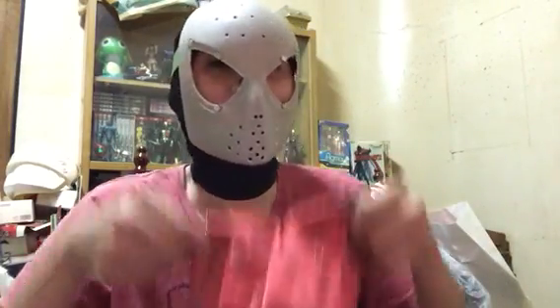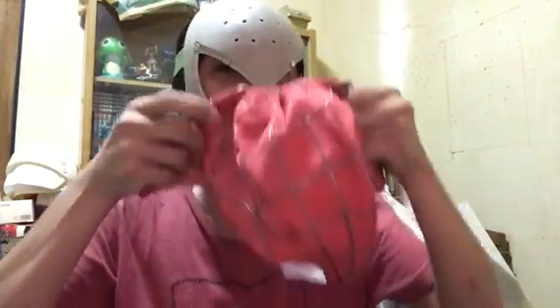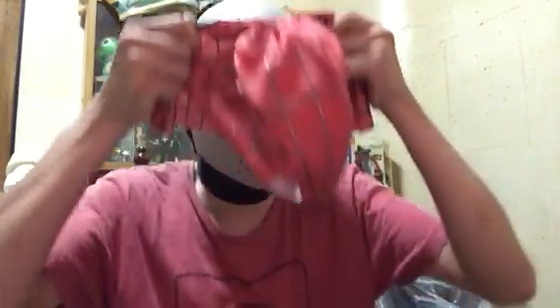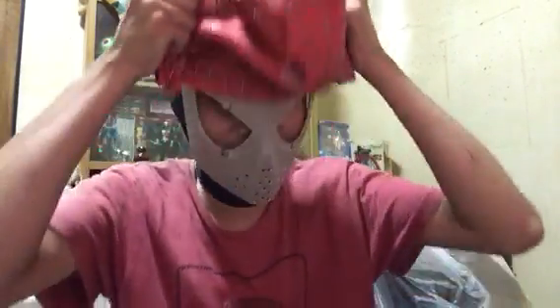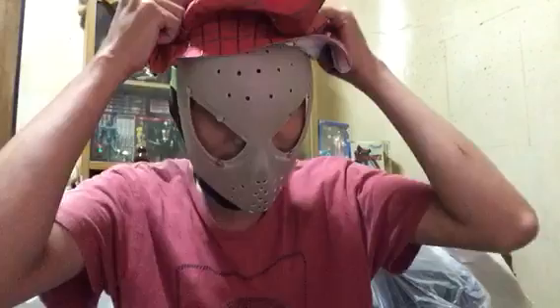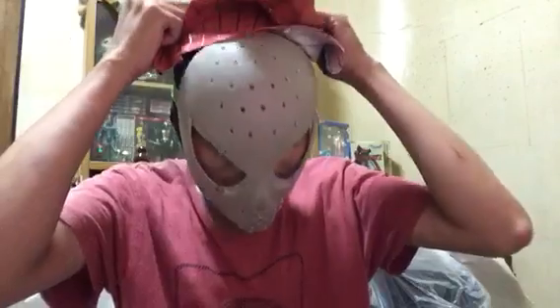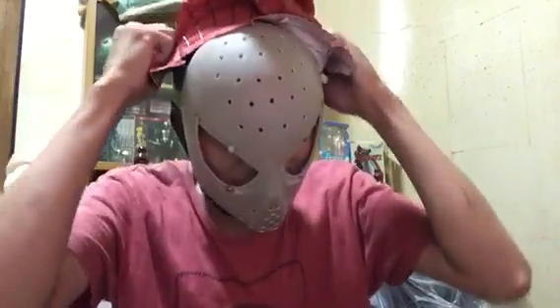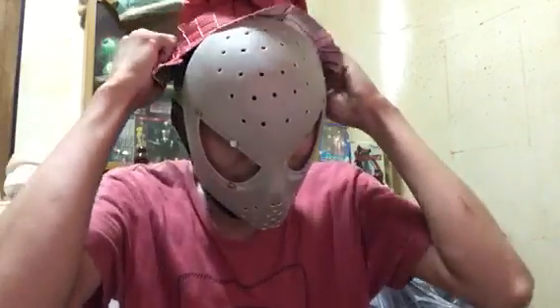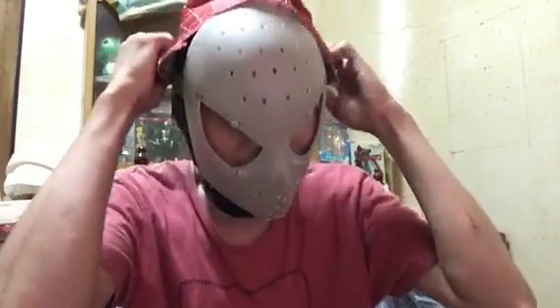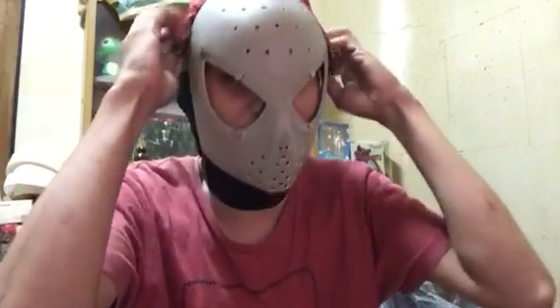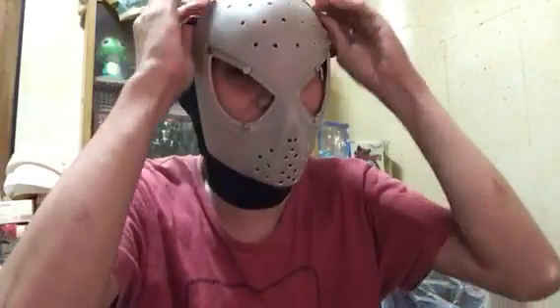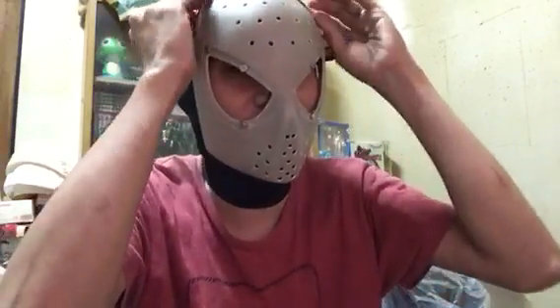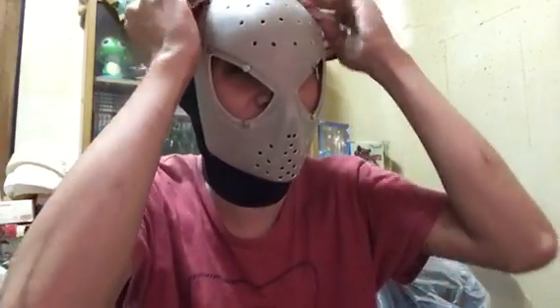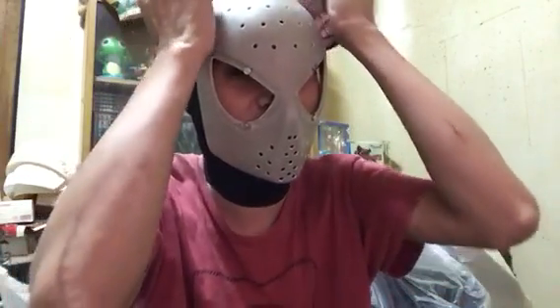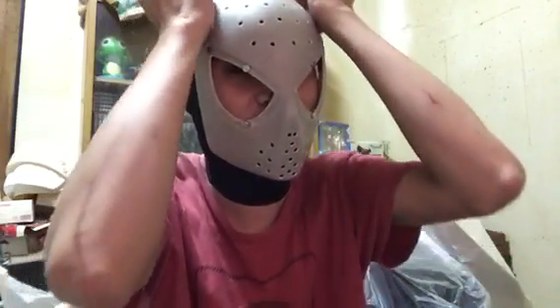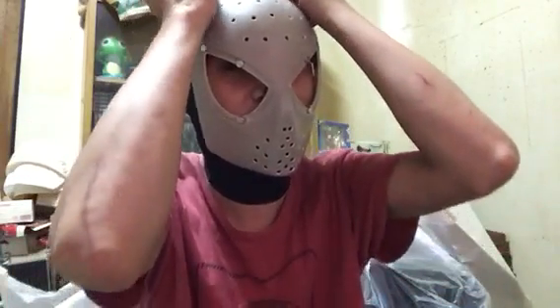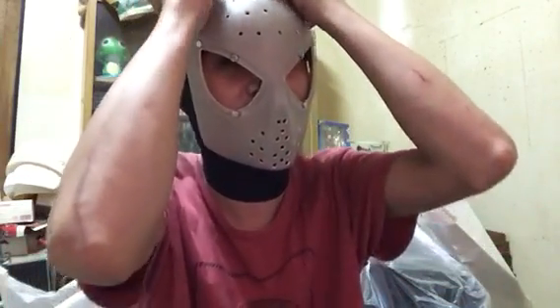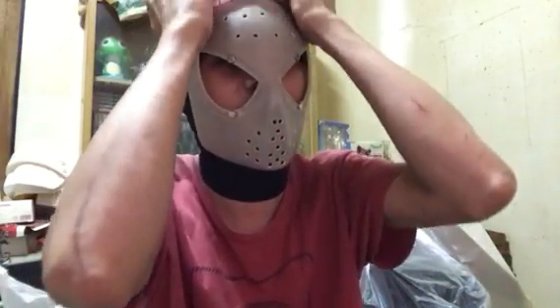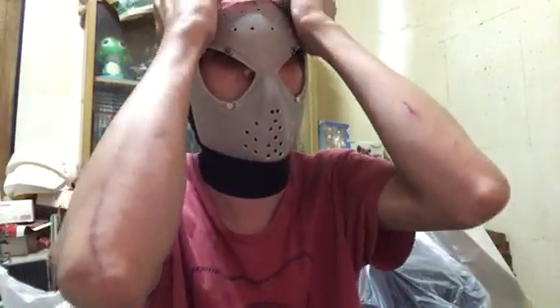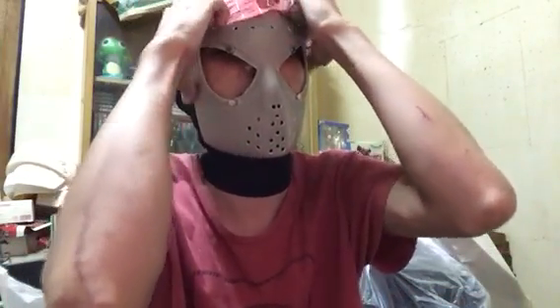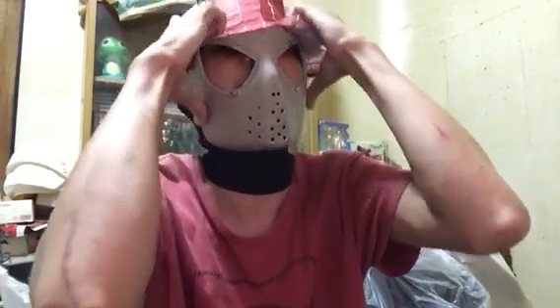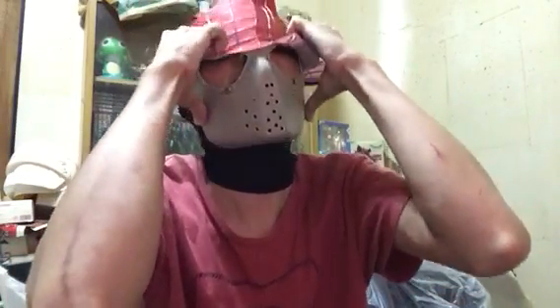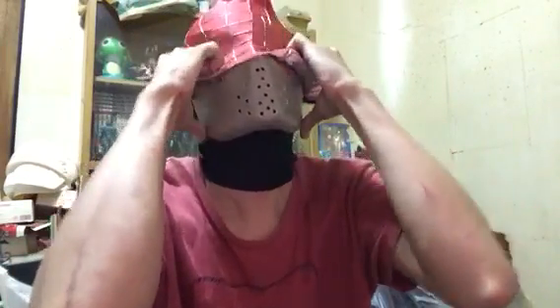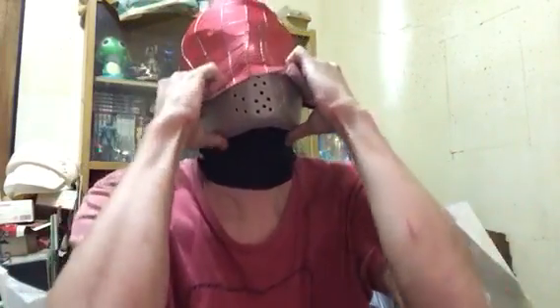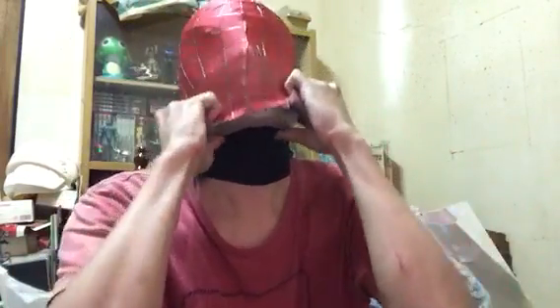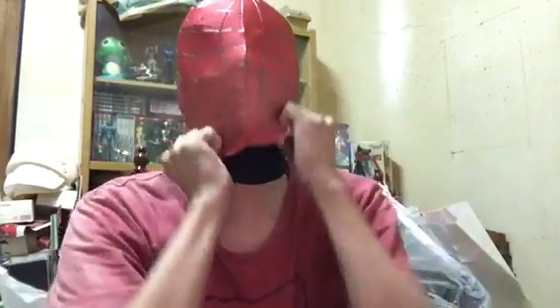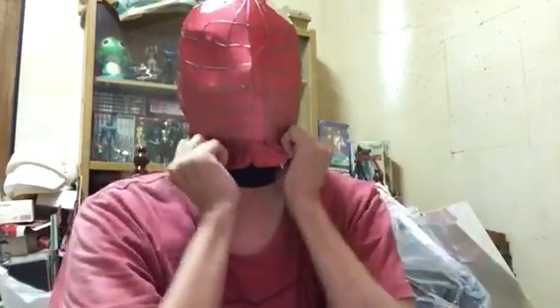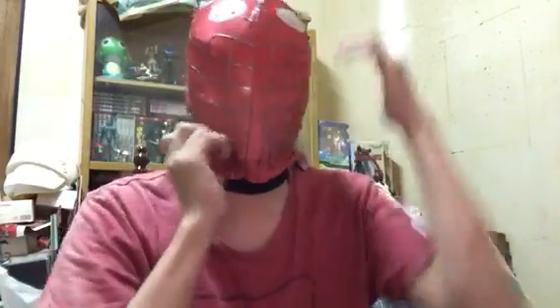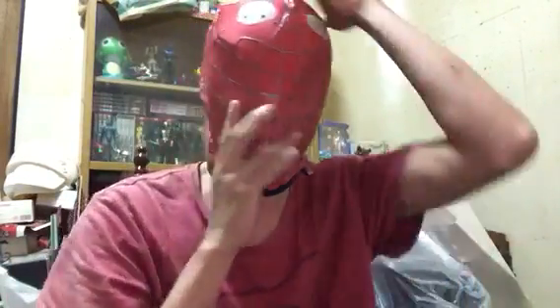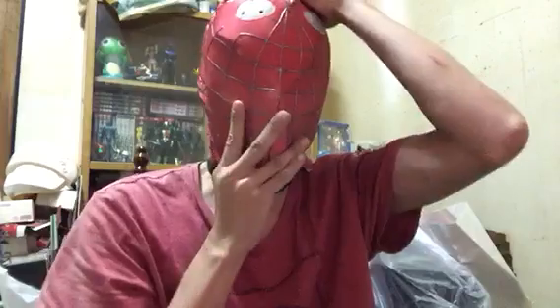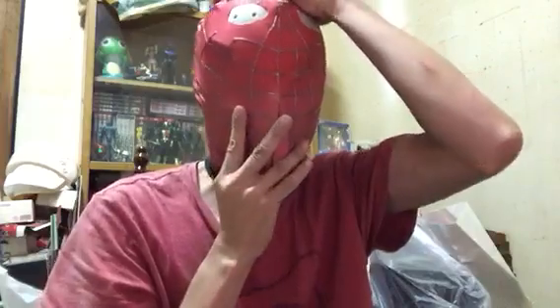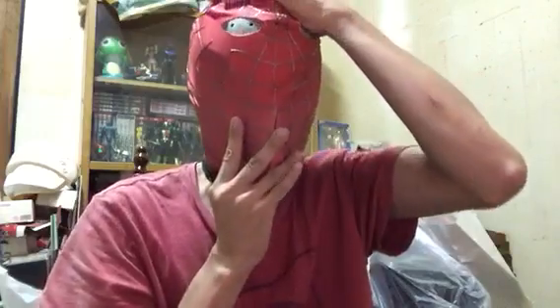It's hot even though I have air conditioning. It's still very hot wearing the mask.